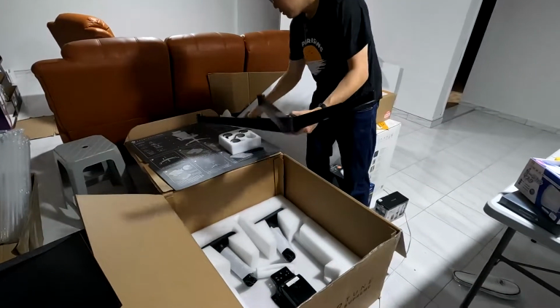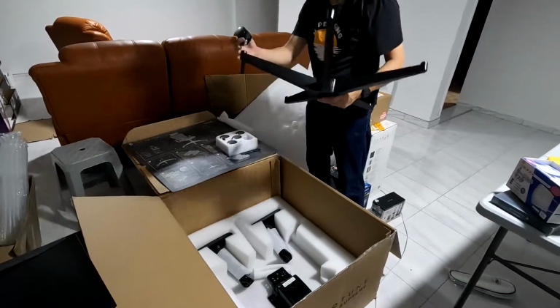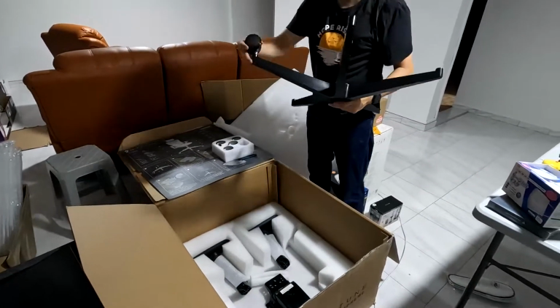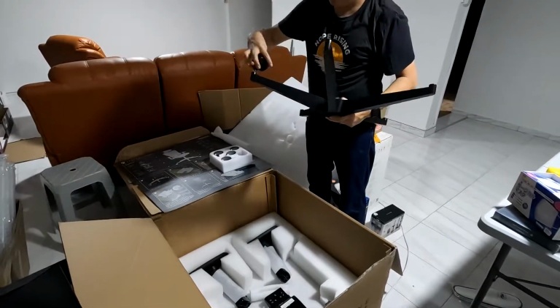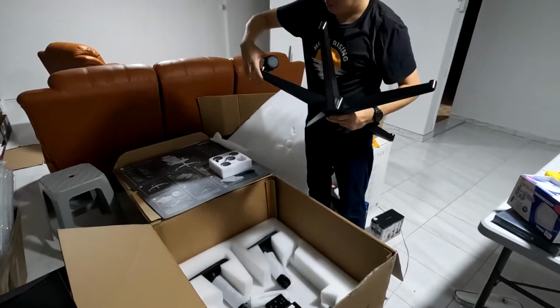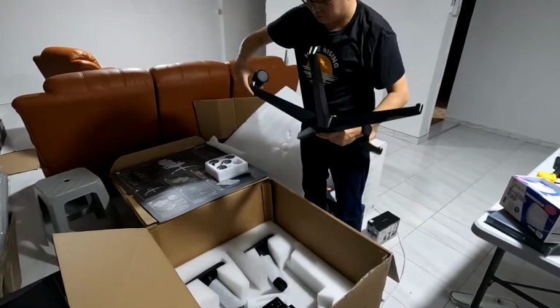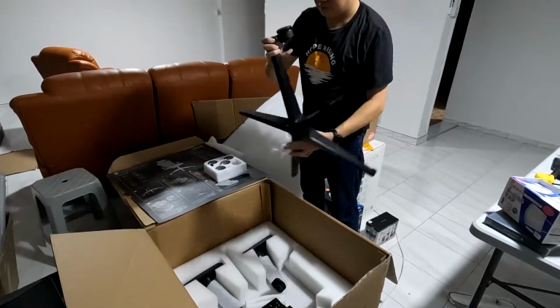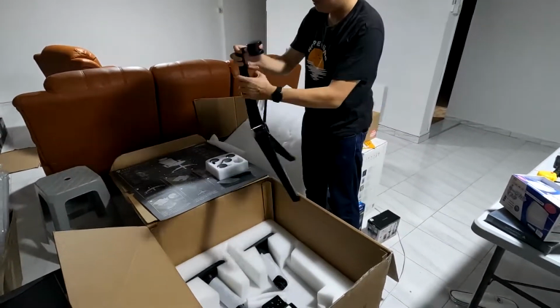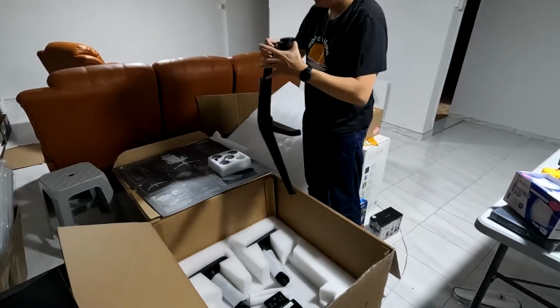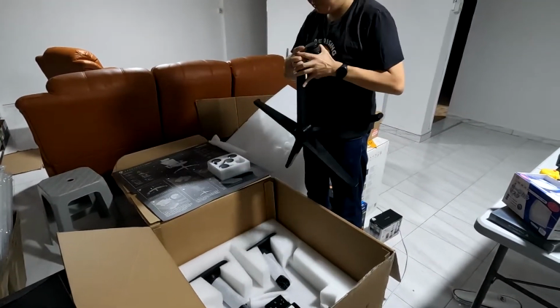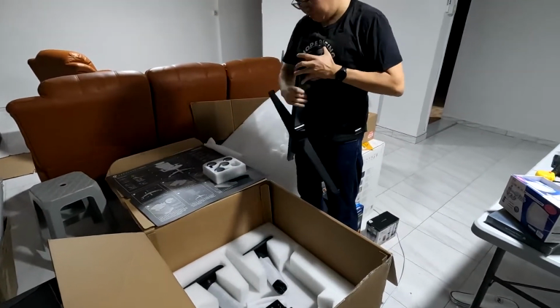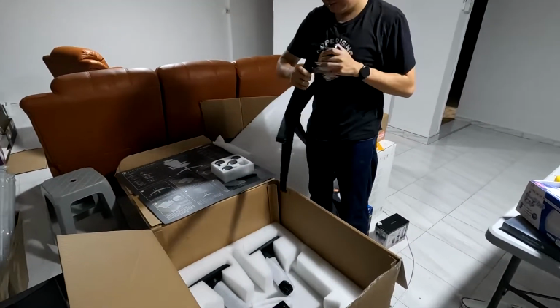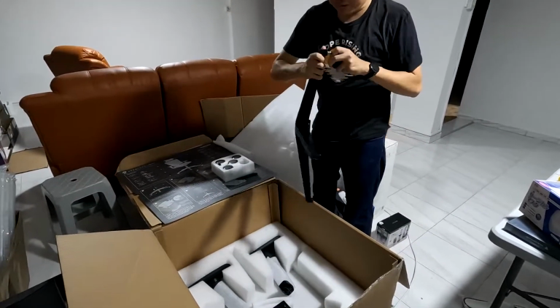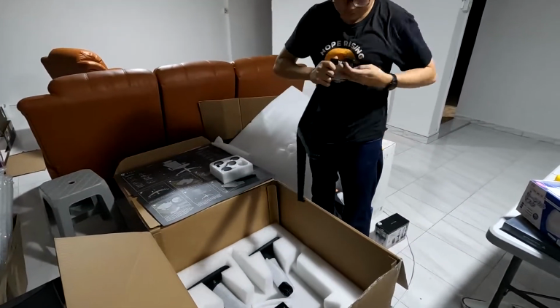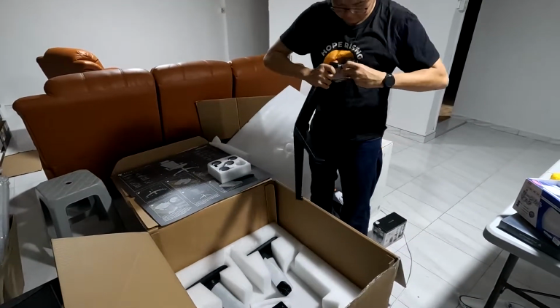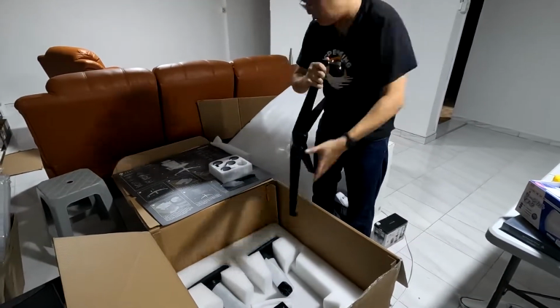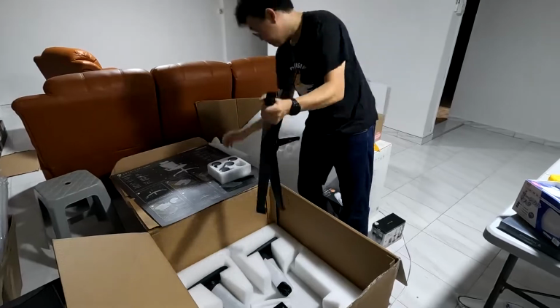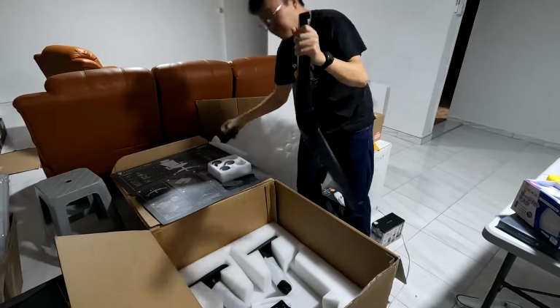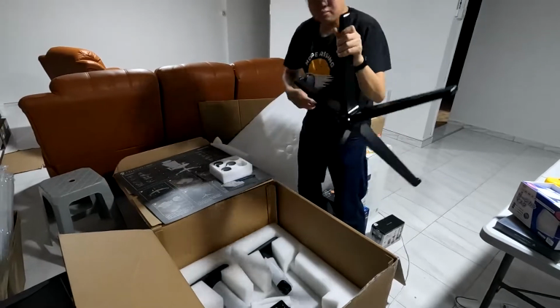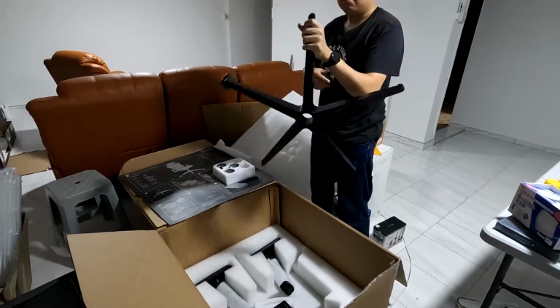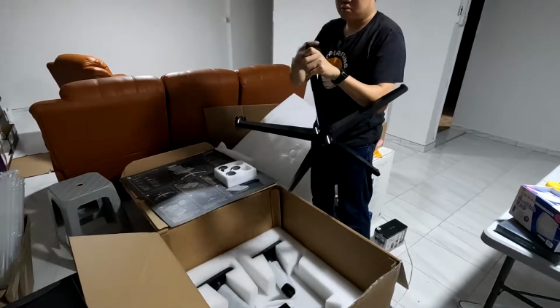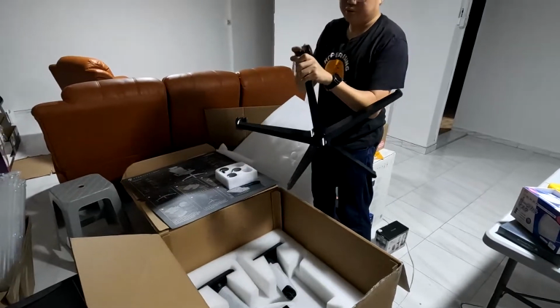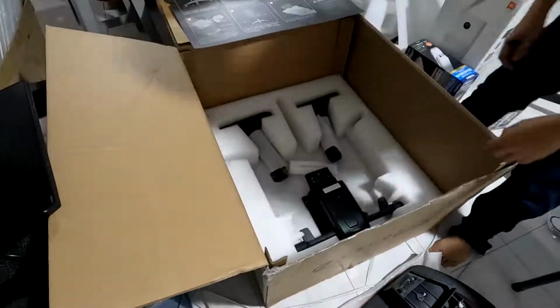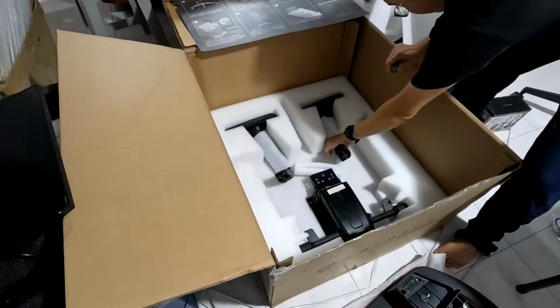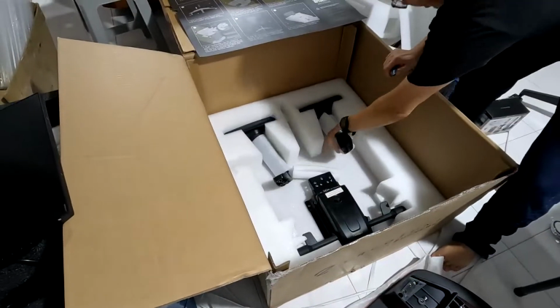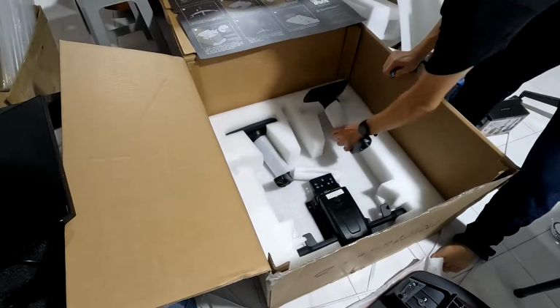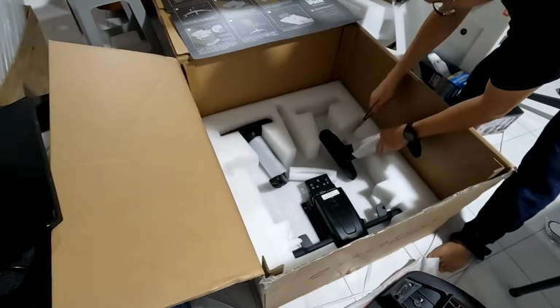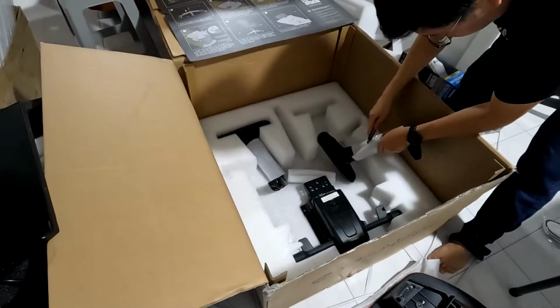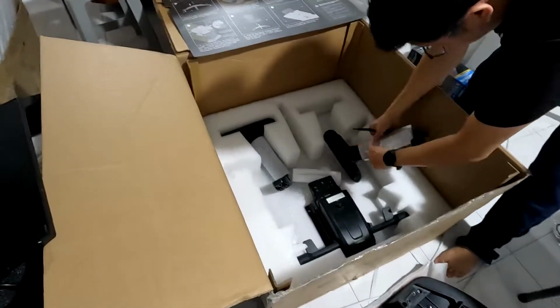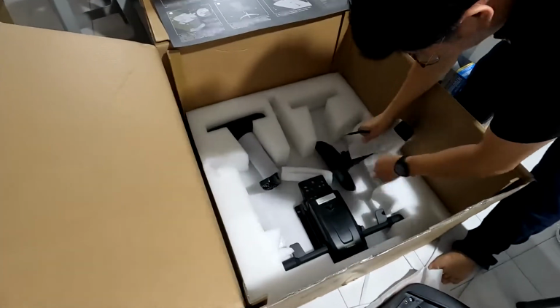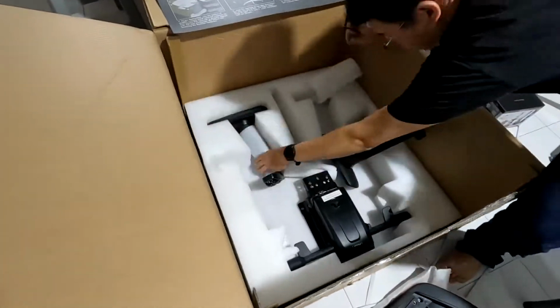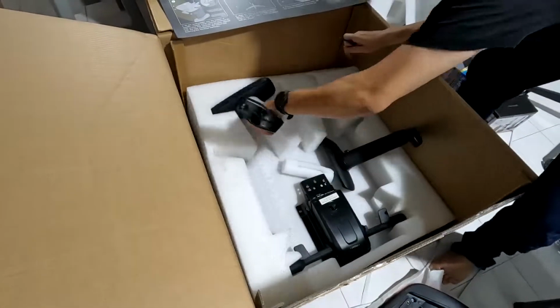Next, it's time to insert the wheels to the metal legs of the chair — it's just a quick snap and they're in. Next up is the armrest.